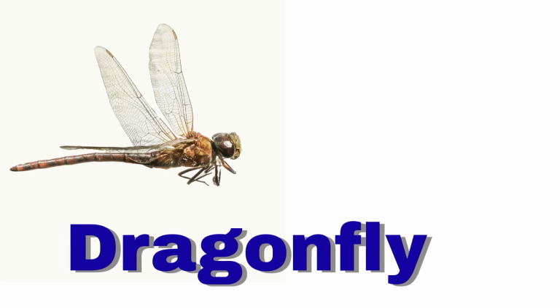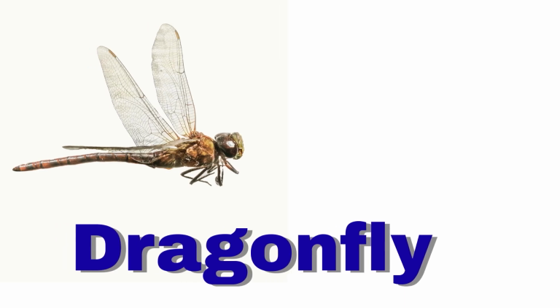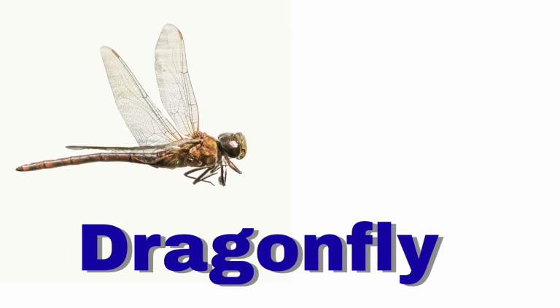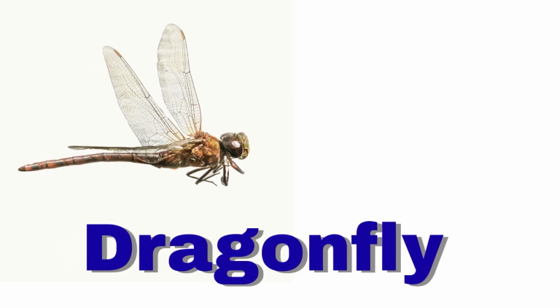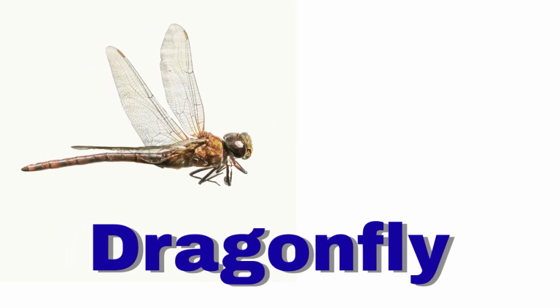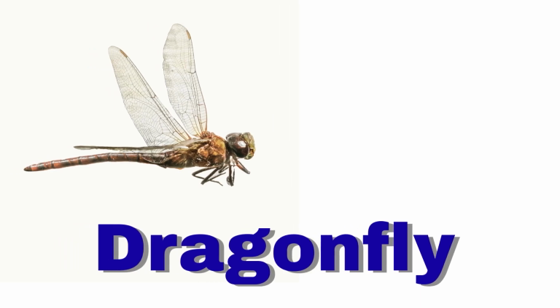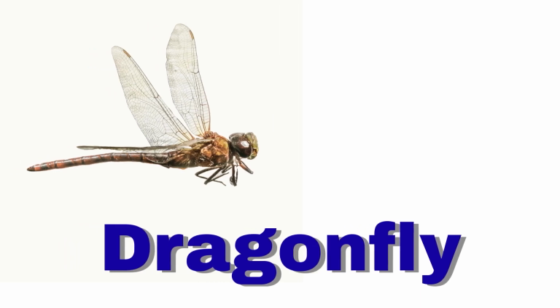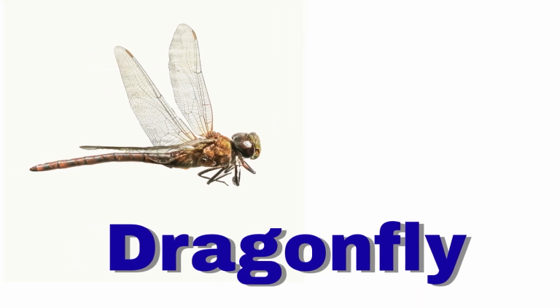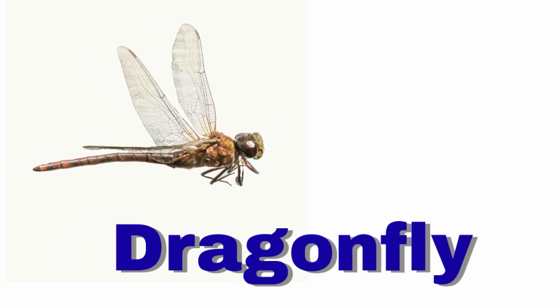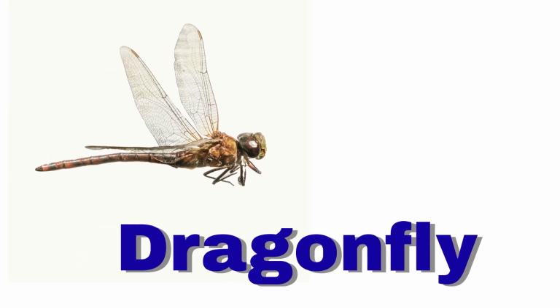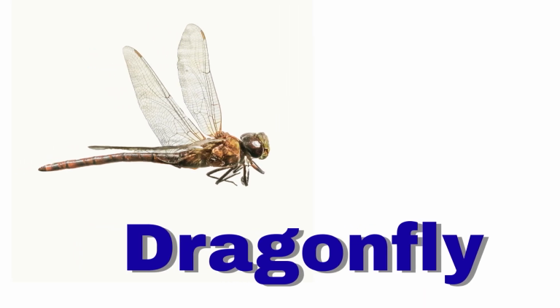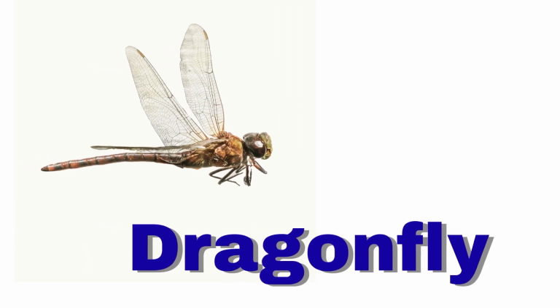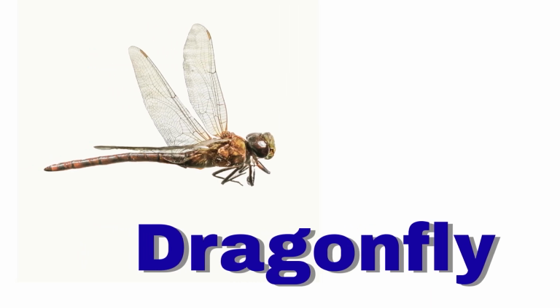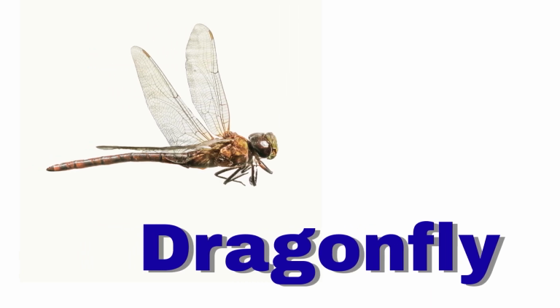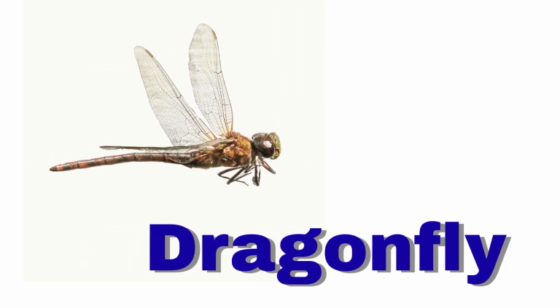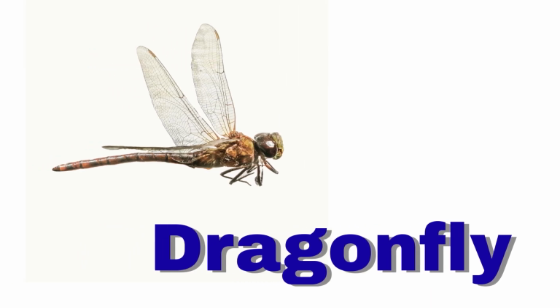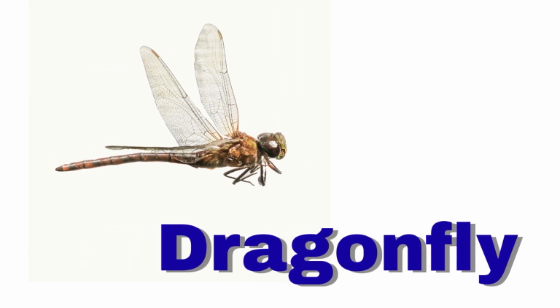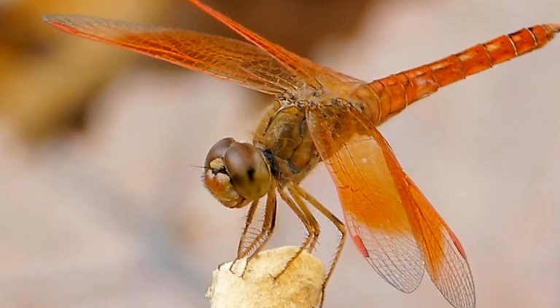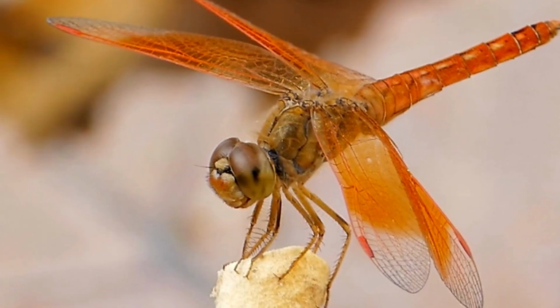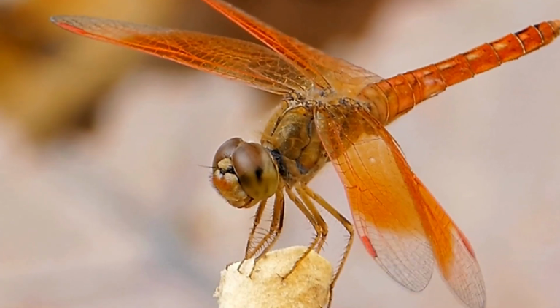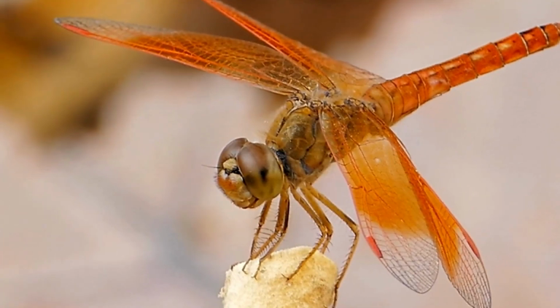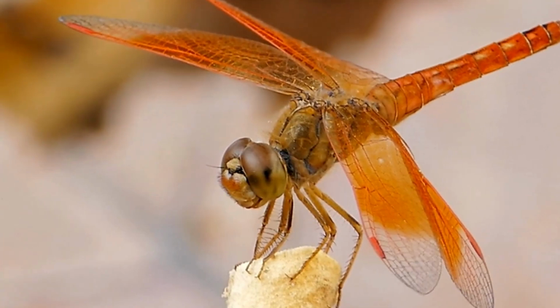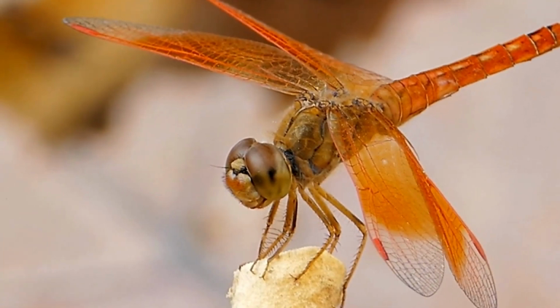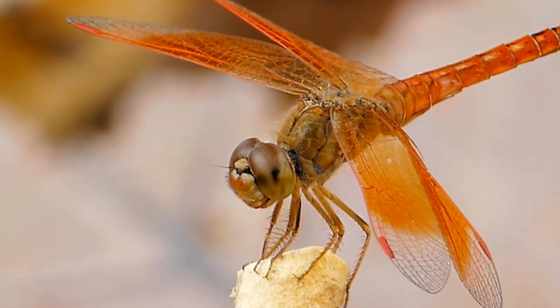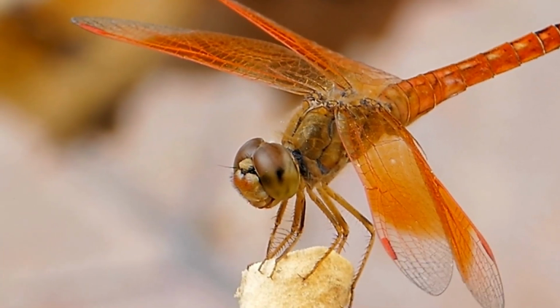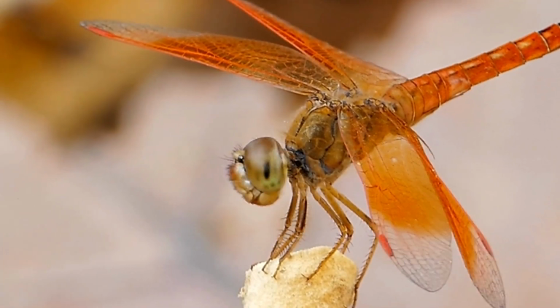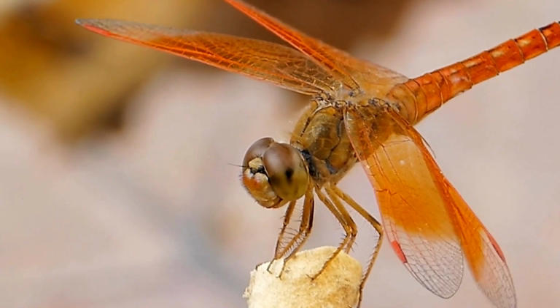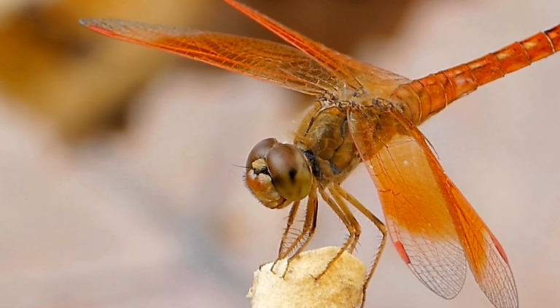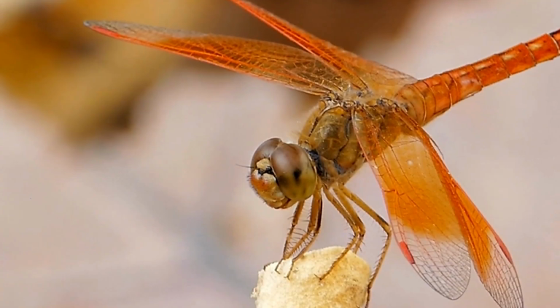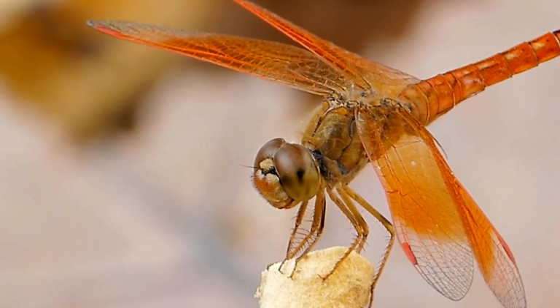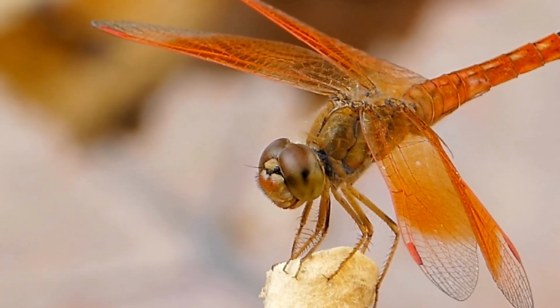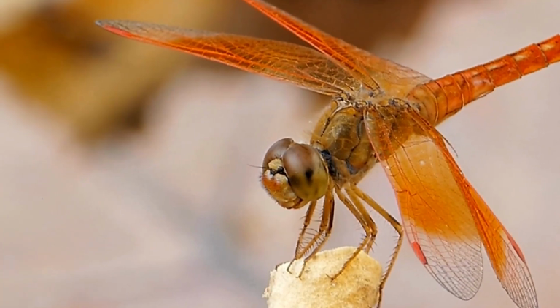Dragonfly. A dragonfly has shiny wings. It flies fast over water.